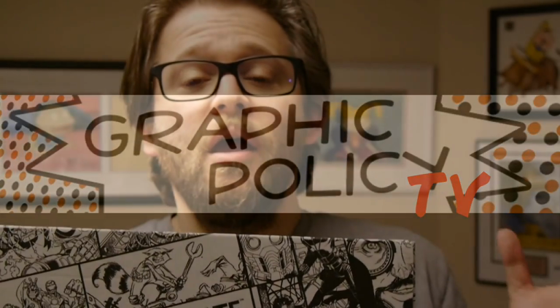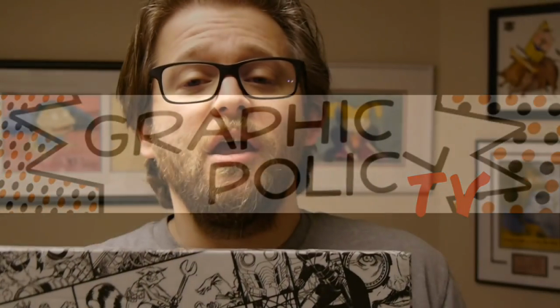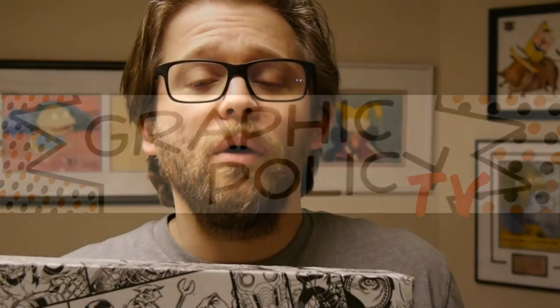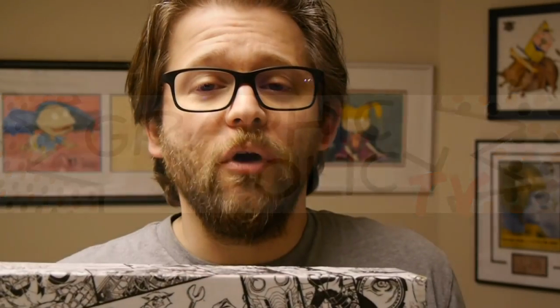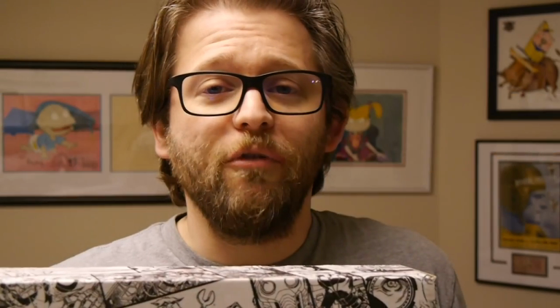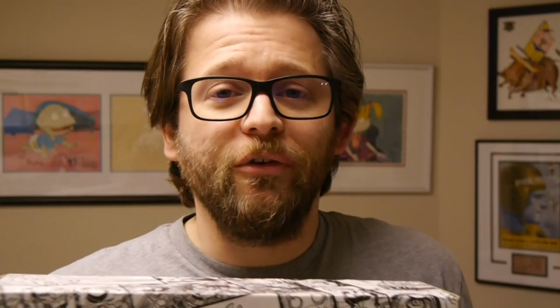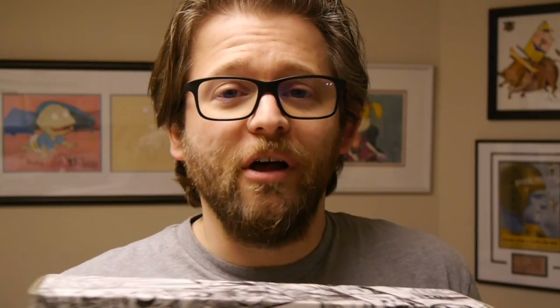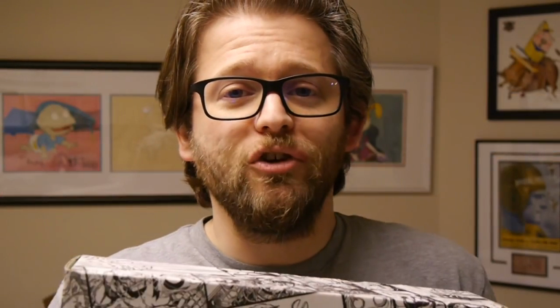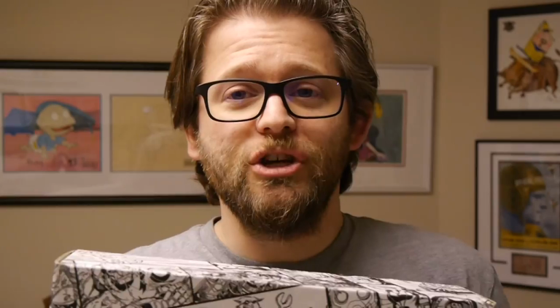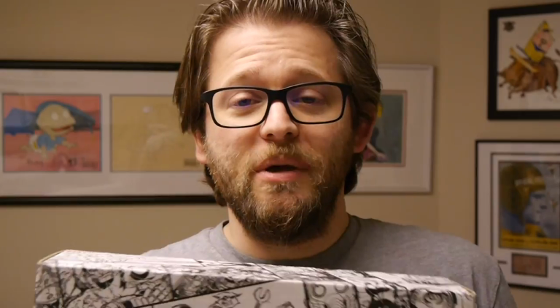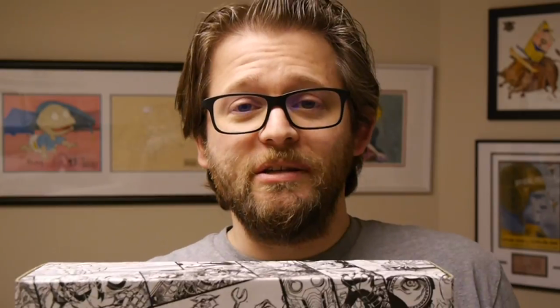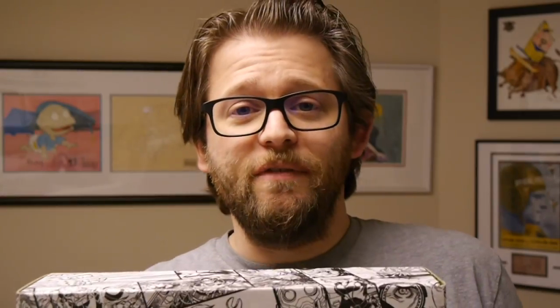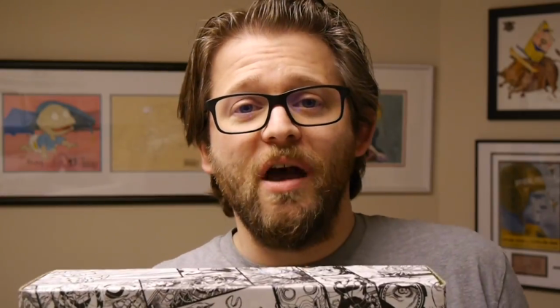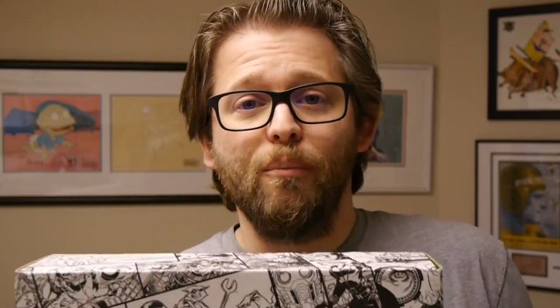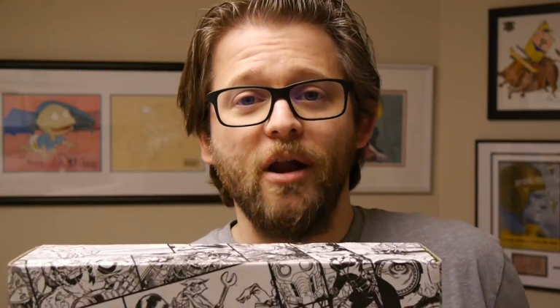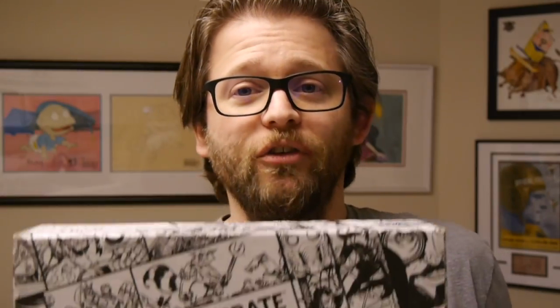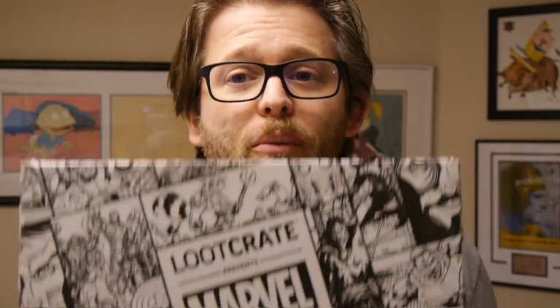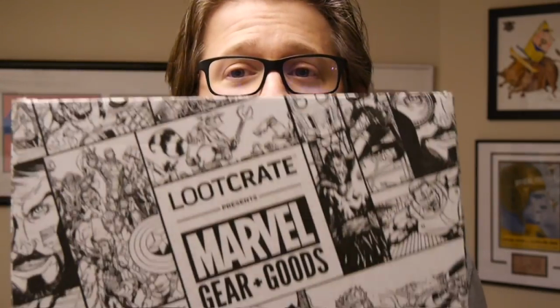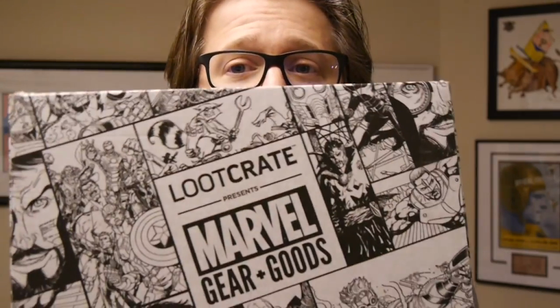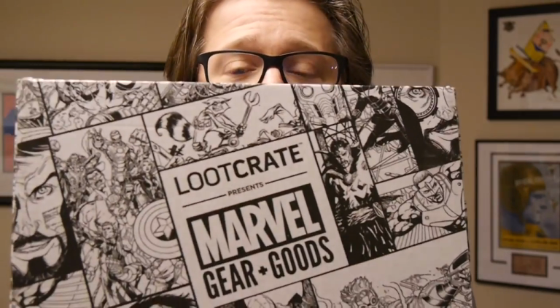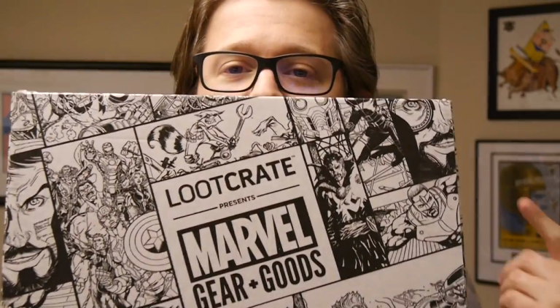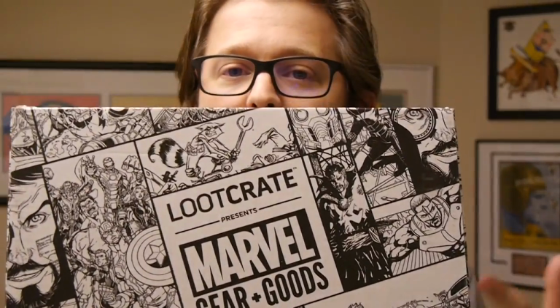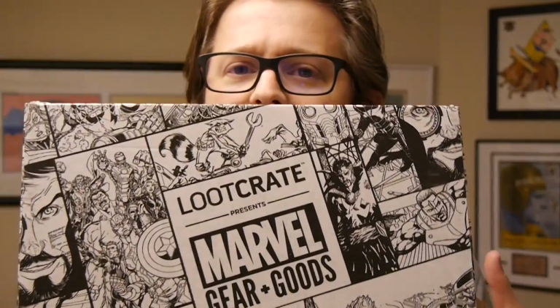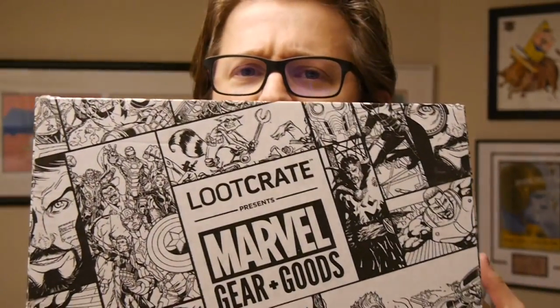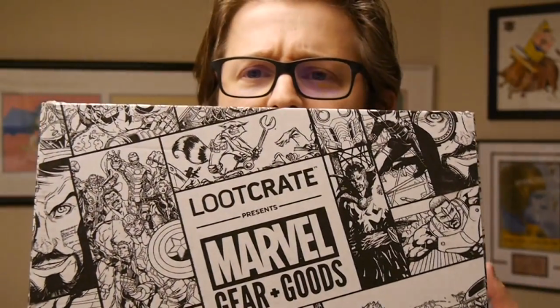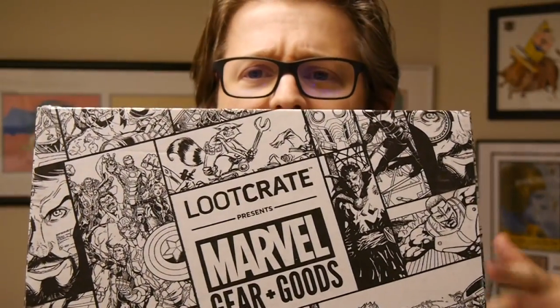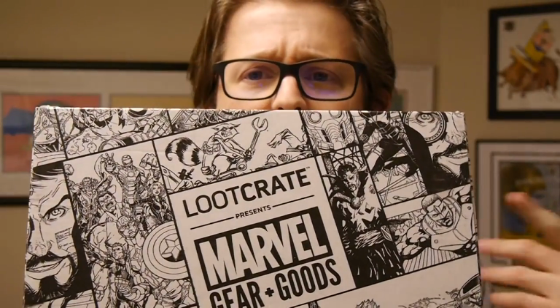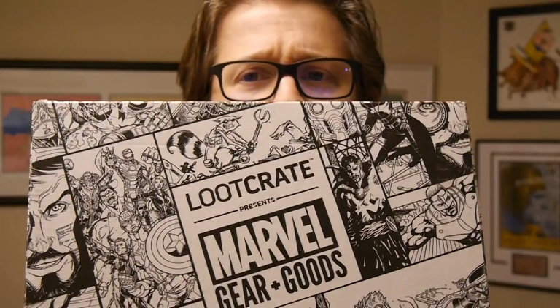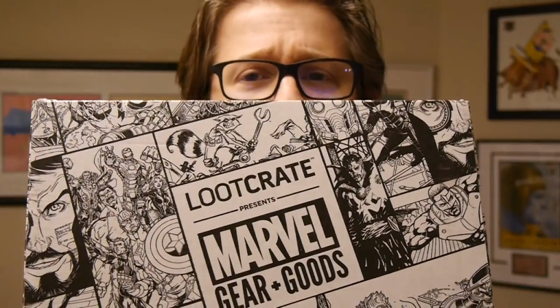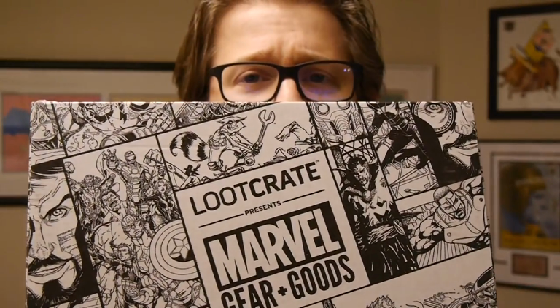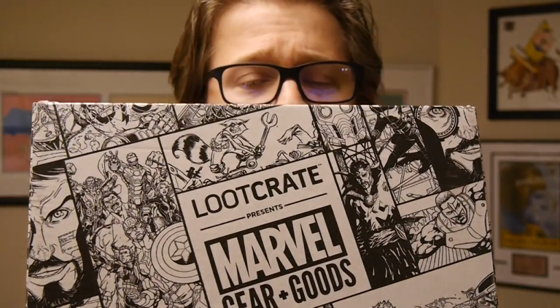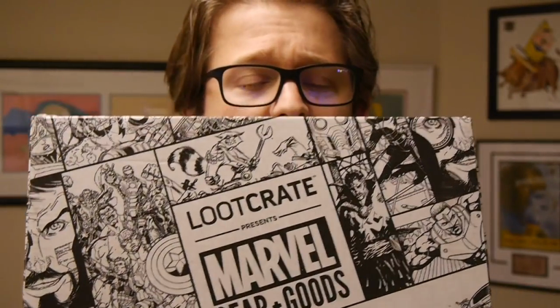Hey, welcome to Graphic Policy Television GPTV. I'm Brett. It's a new month — we've got the new Loot Crate Marvel Gears and Goods.